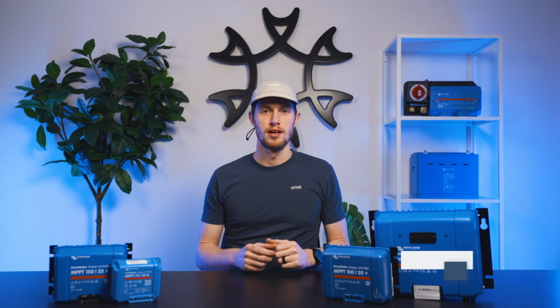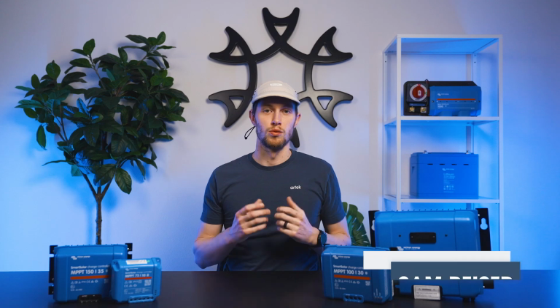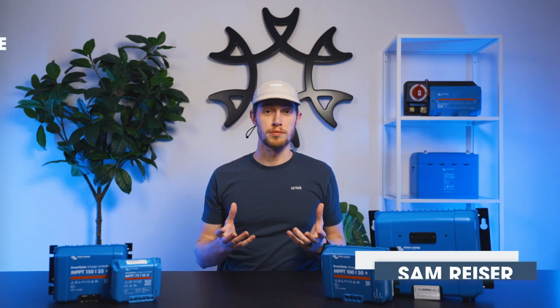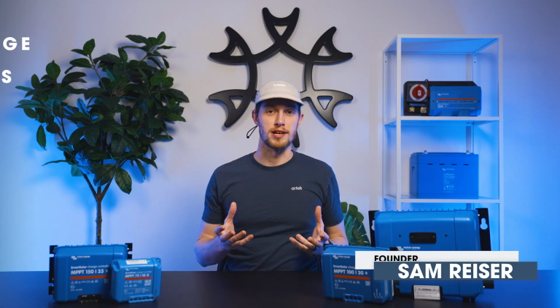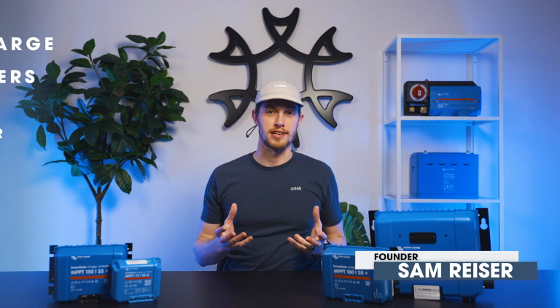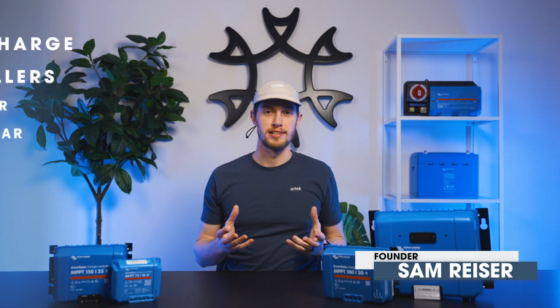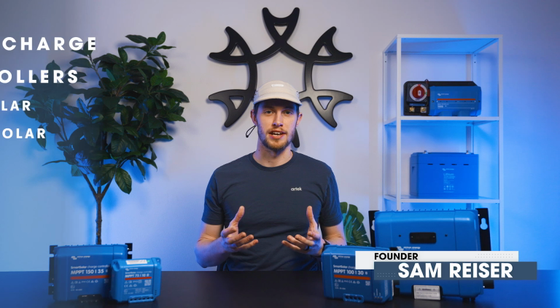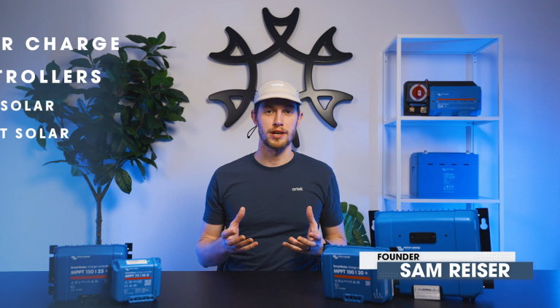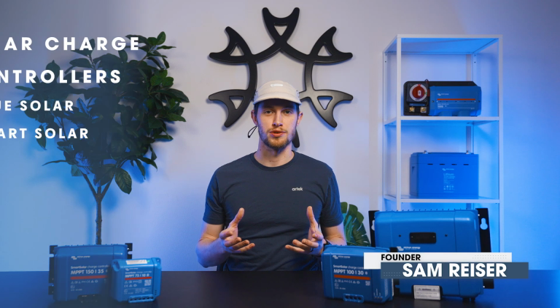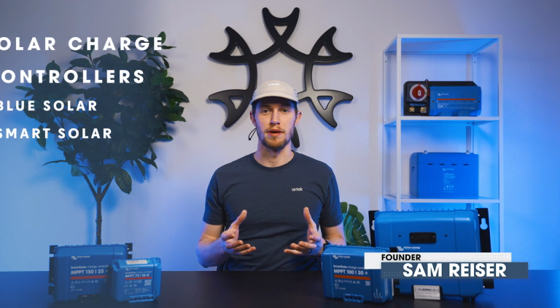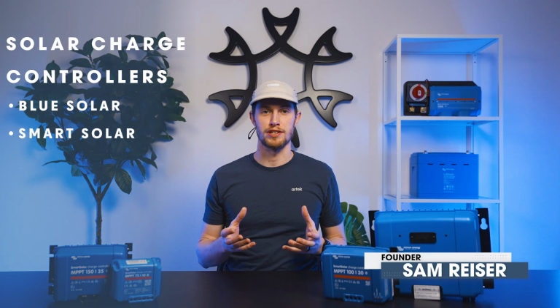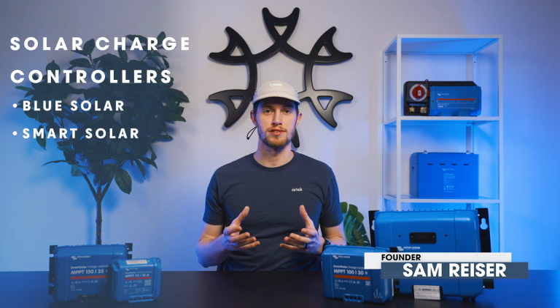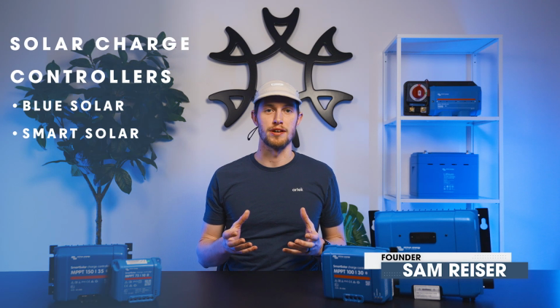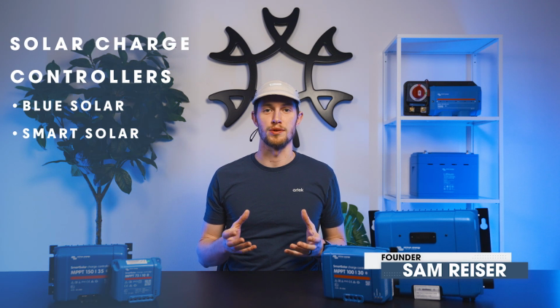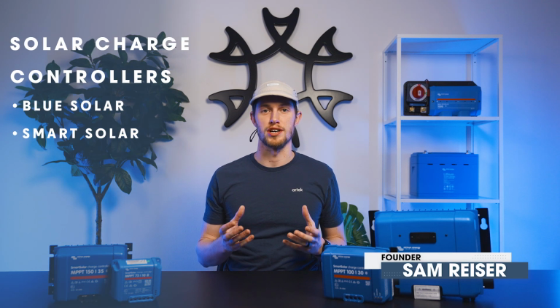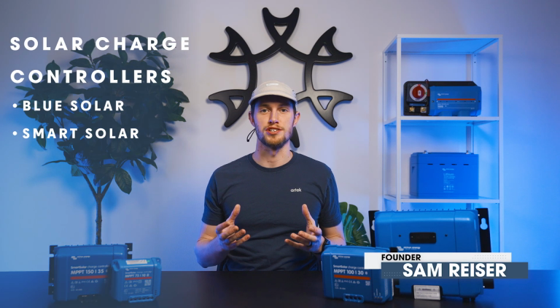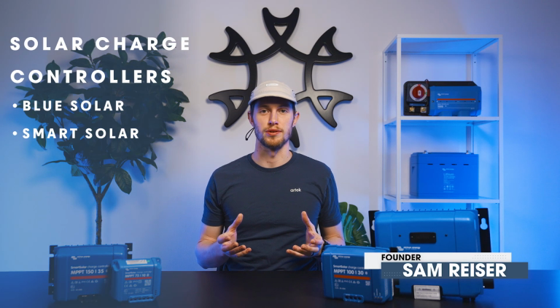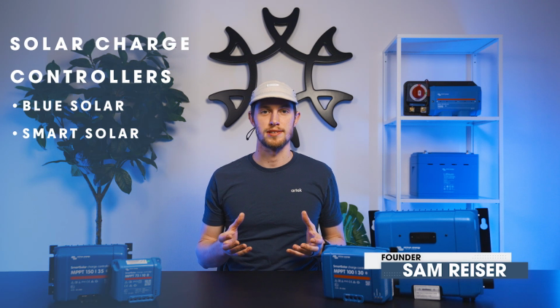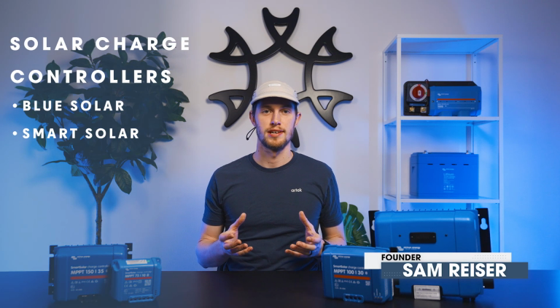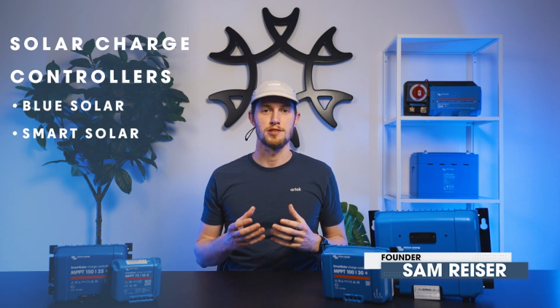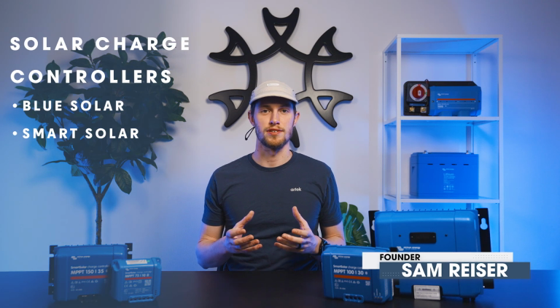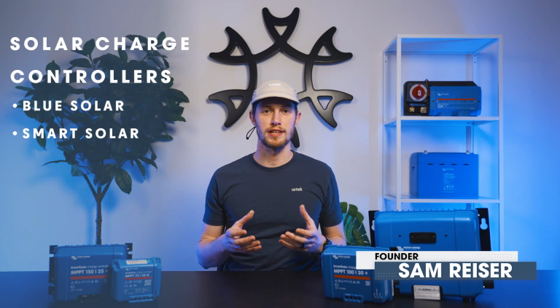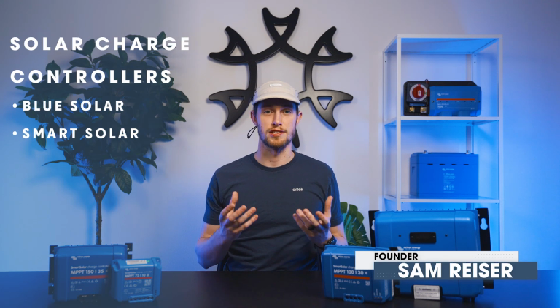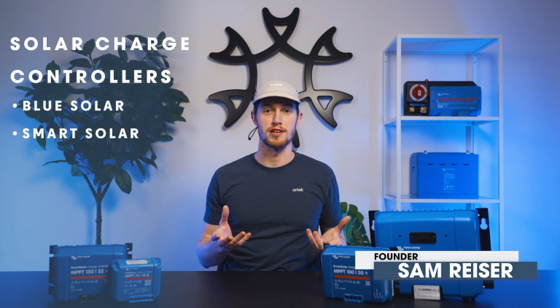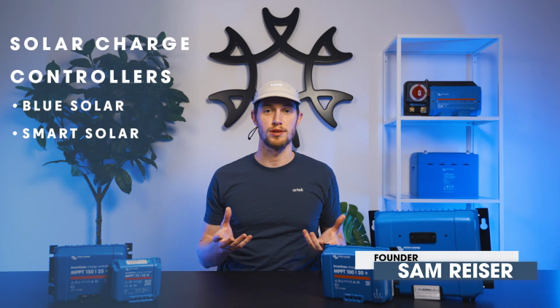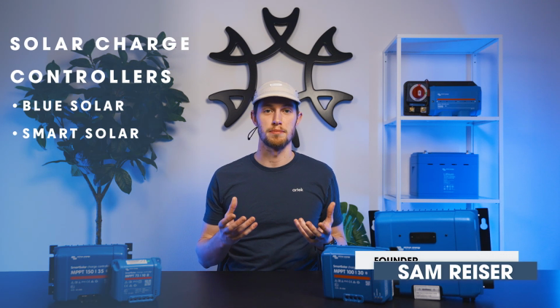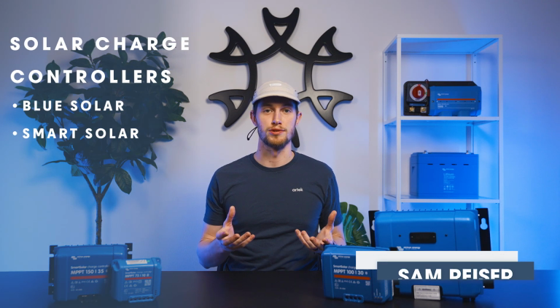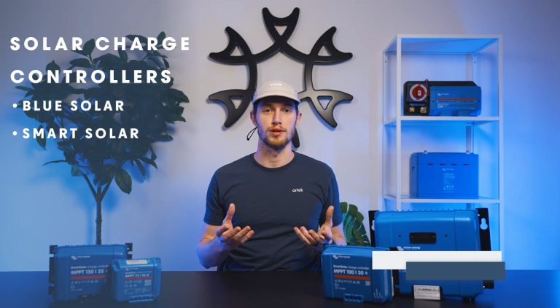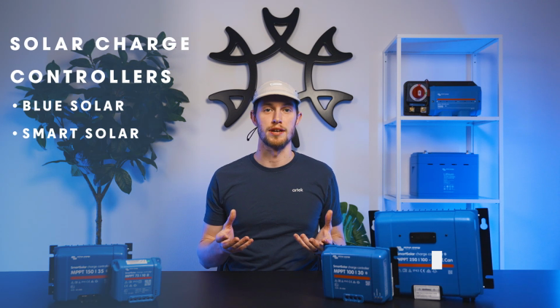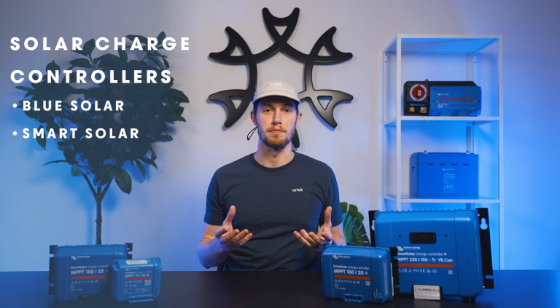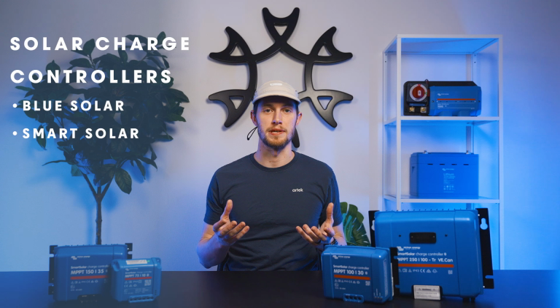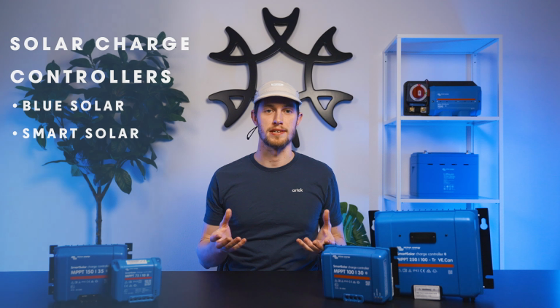Welcome to Artec. Today we're going to talk about Victron's line of solar charge controllers, specifically the Smart Solar and Blue Solar line of MPPTs.